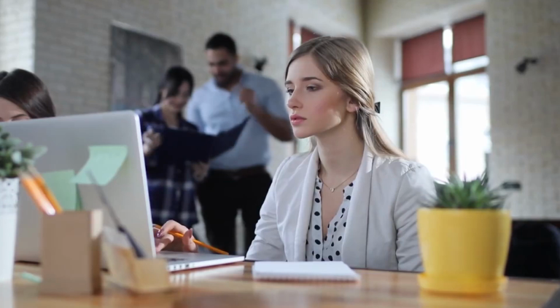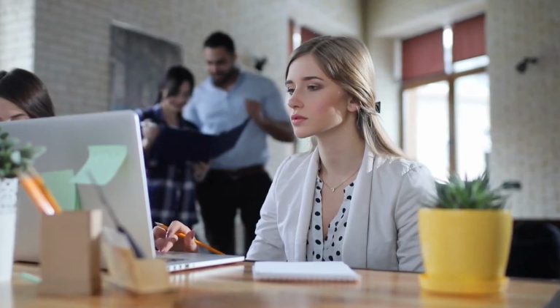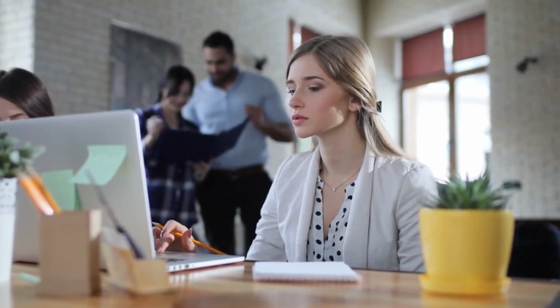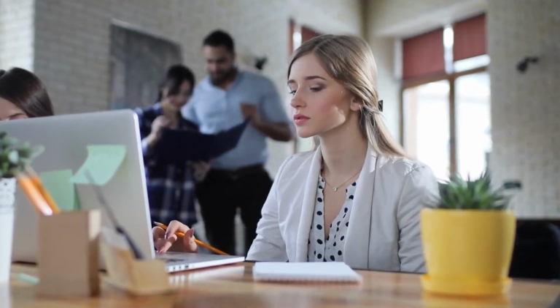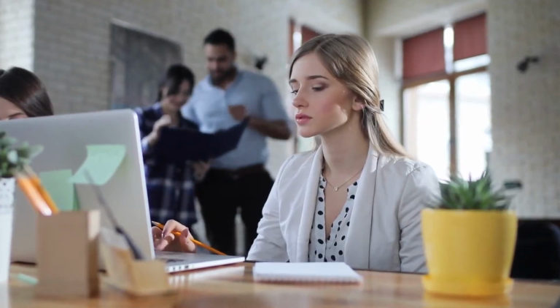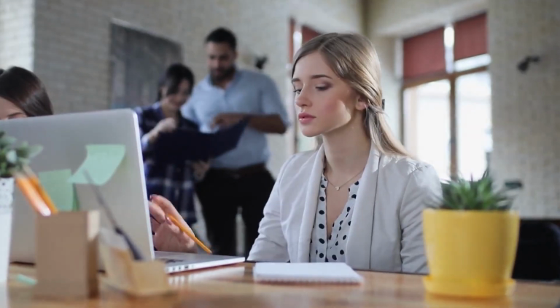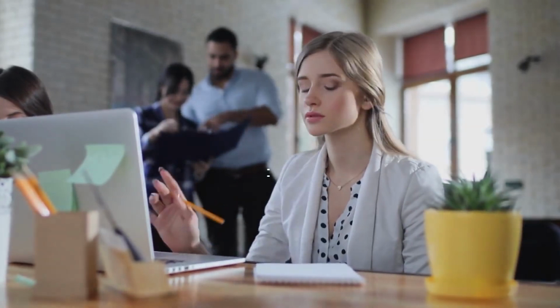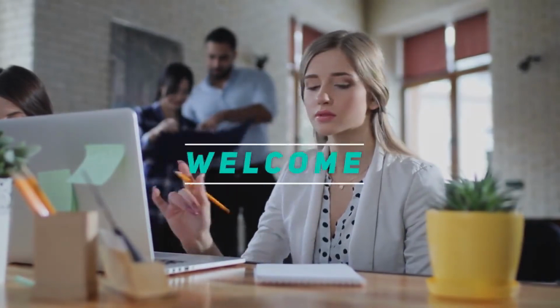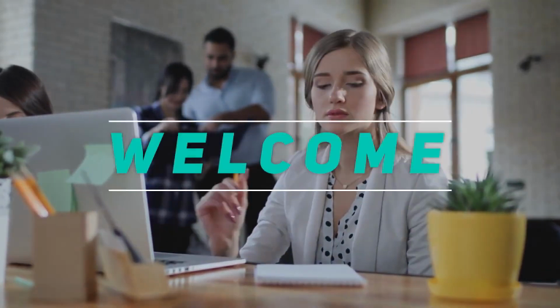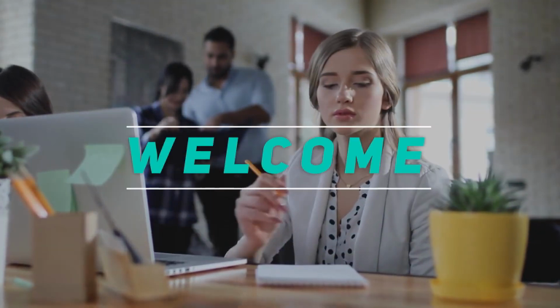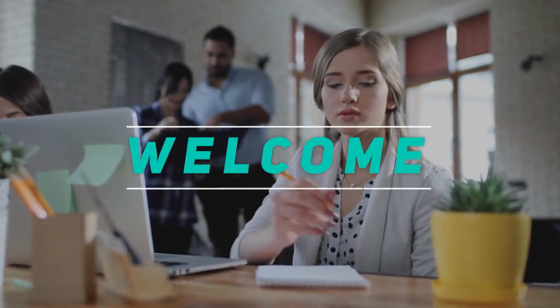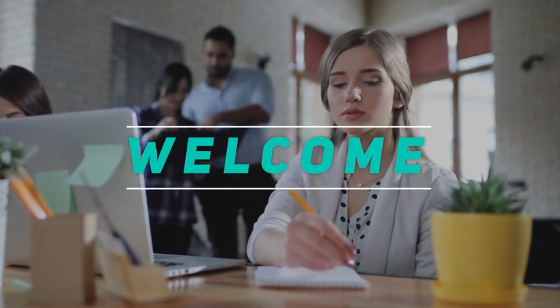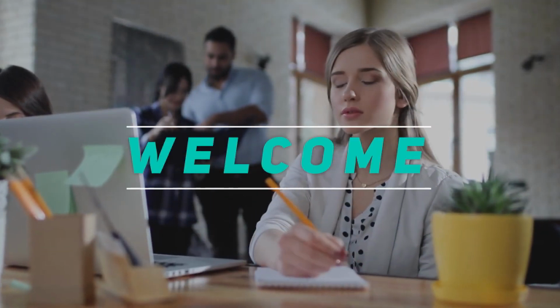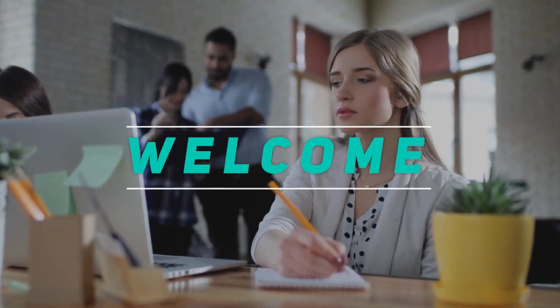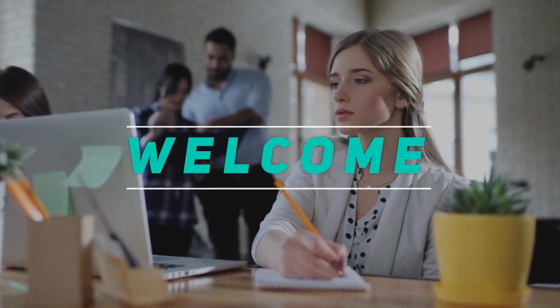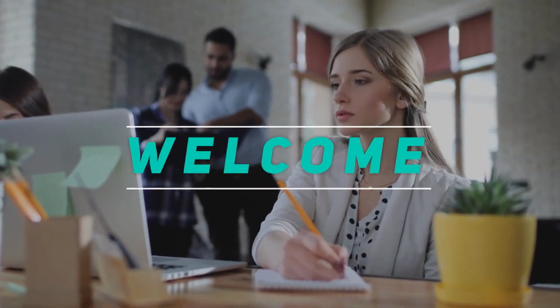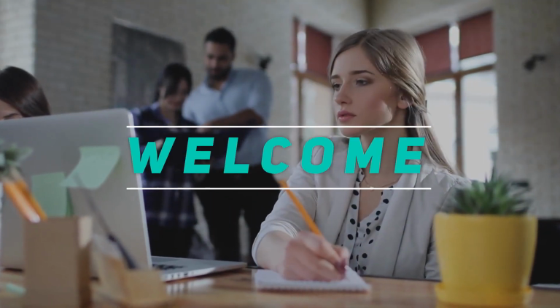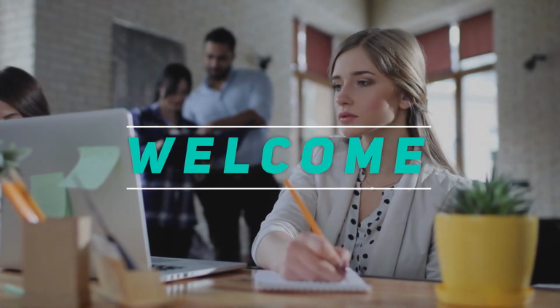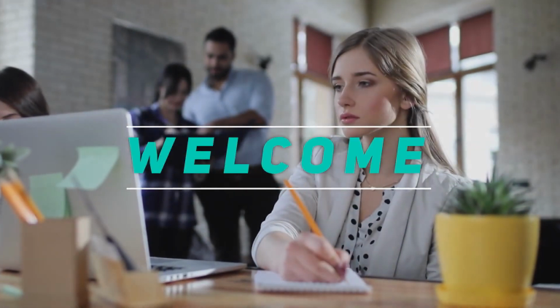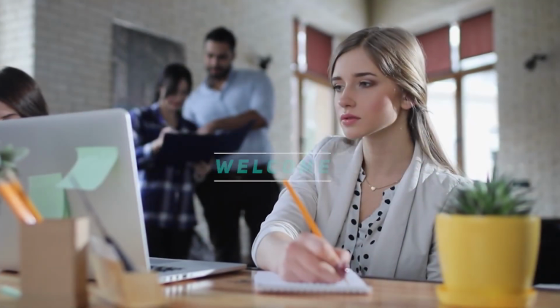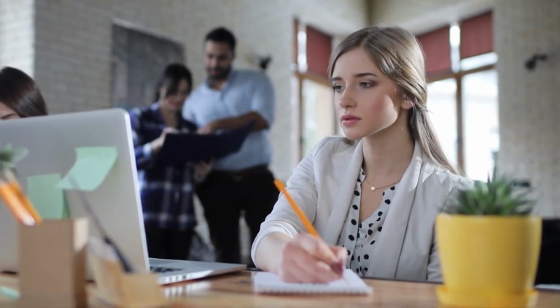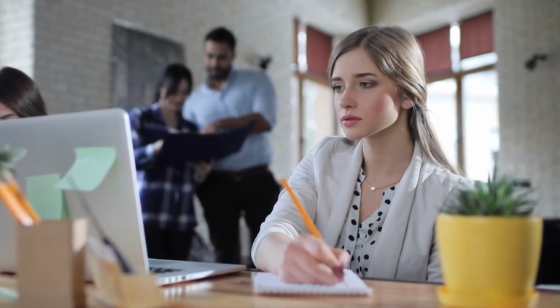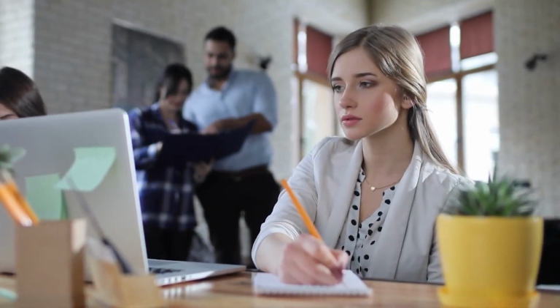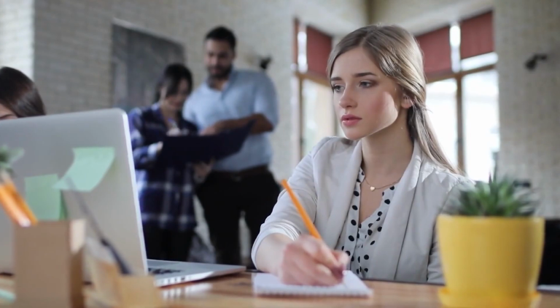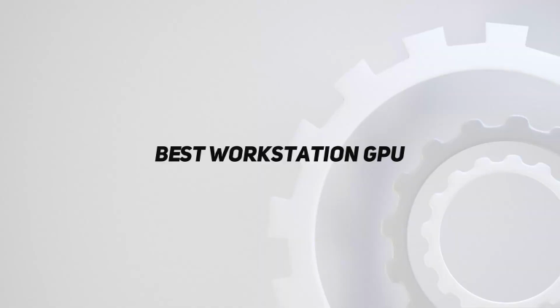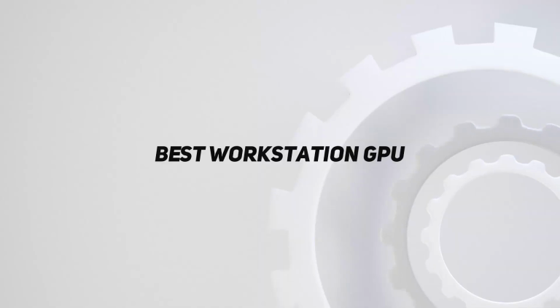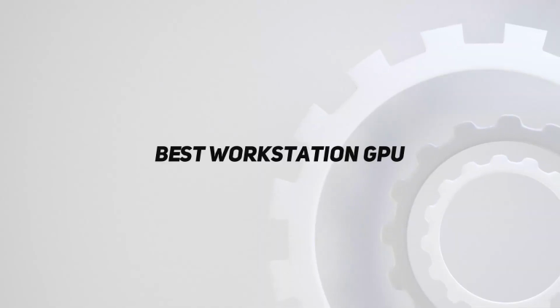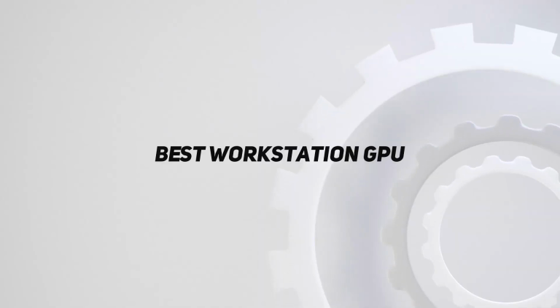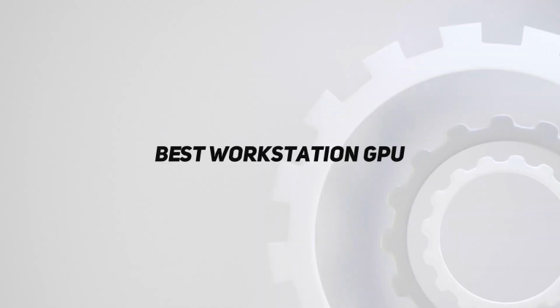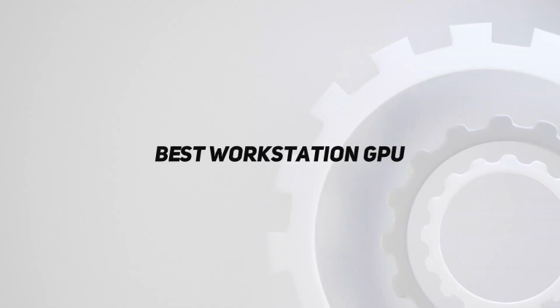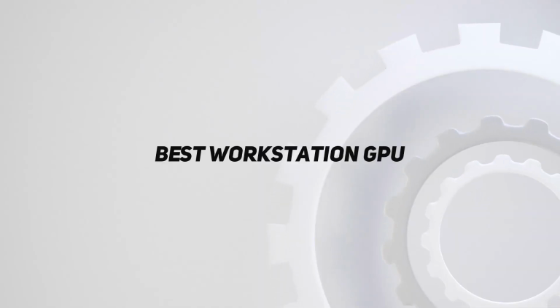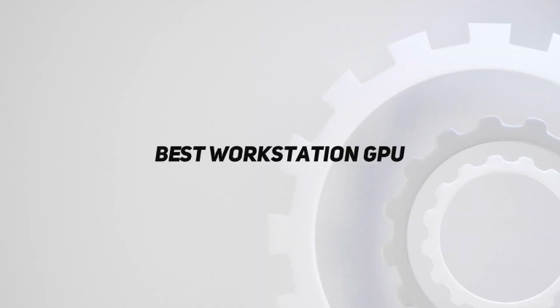Hey, welcome back to my channel. In this video, I'm going to talk about the top 5 best workstation GPUs.